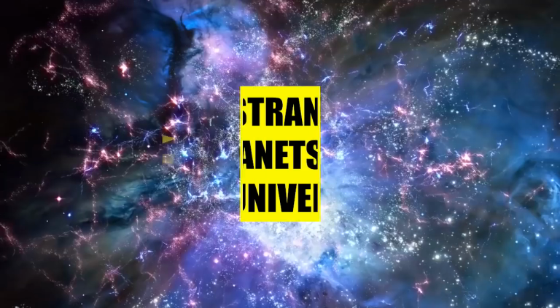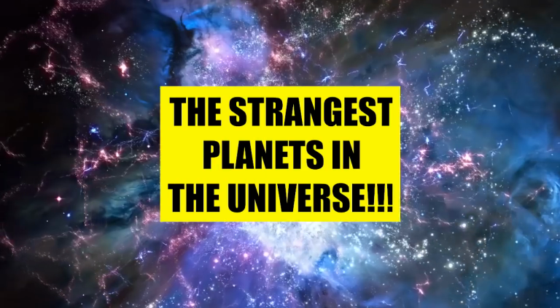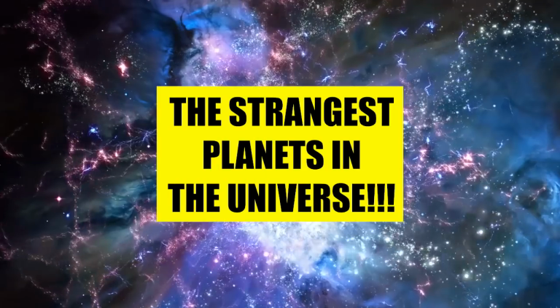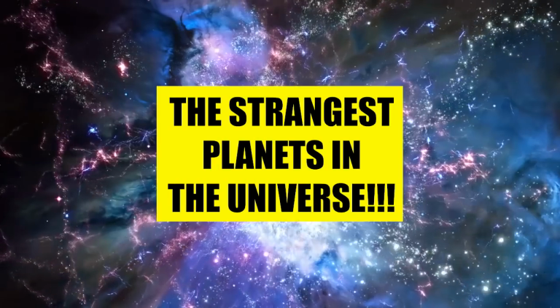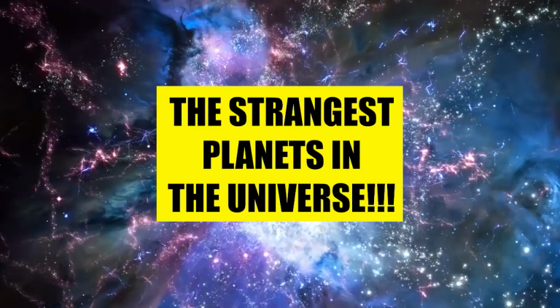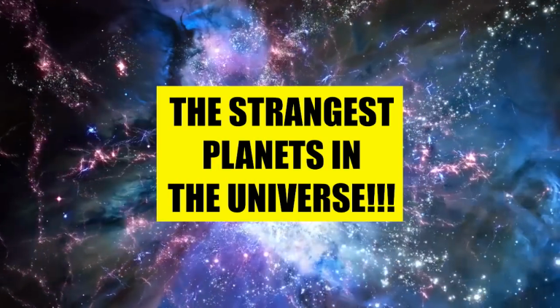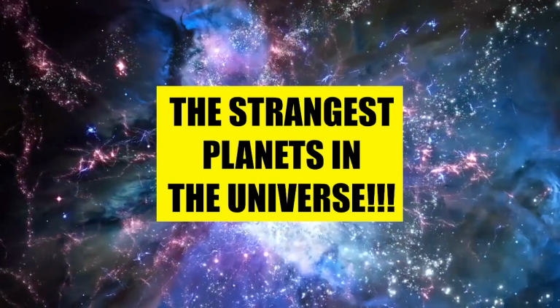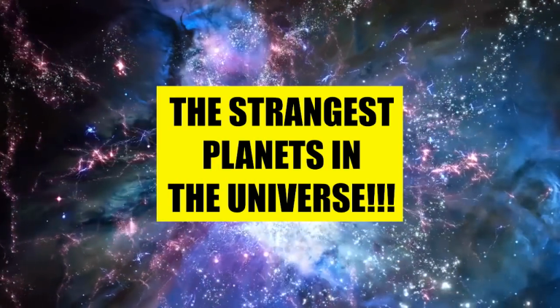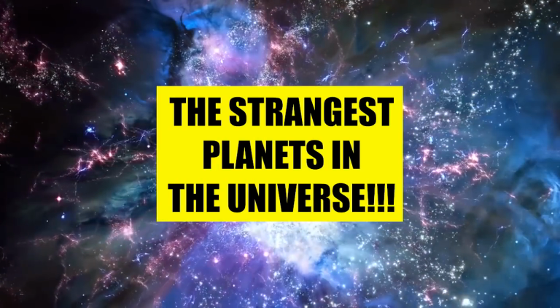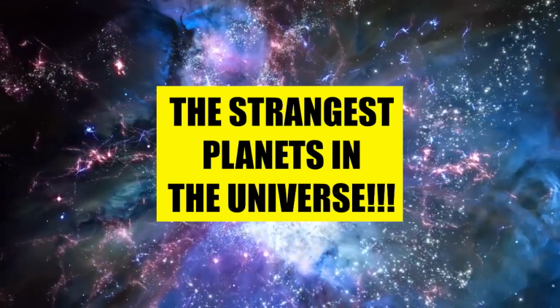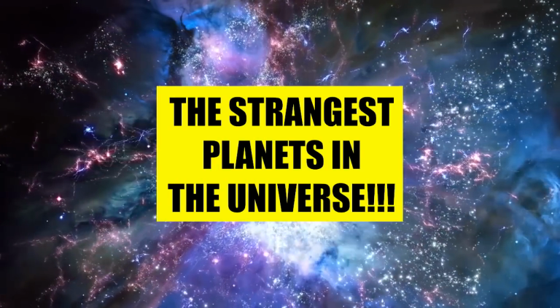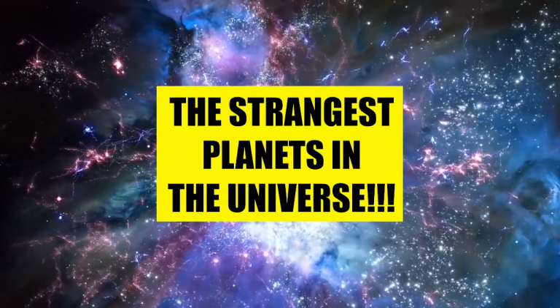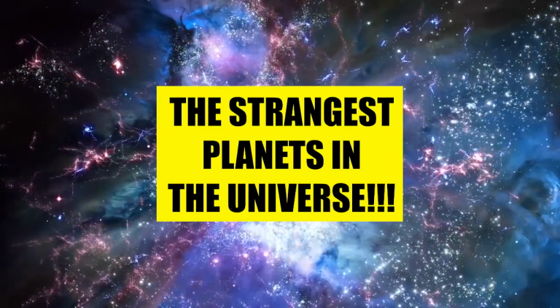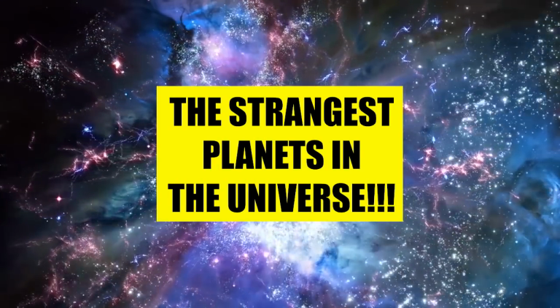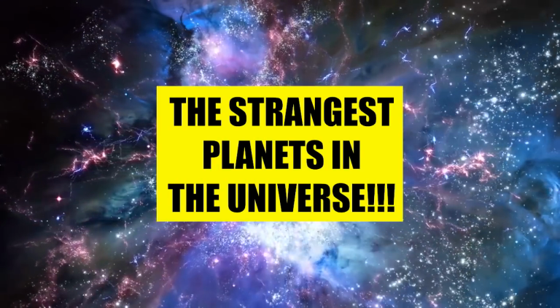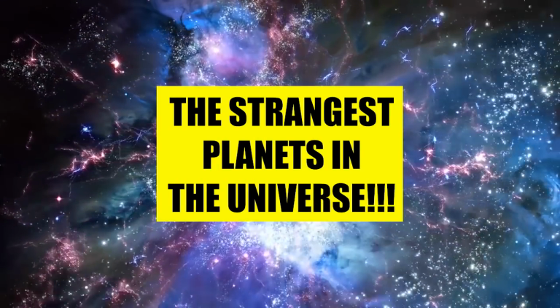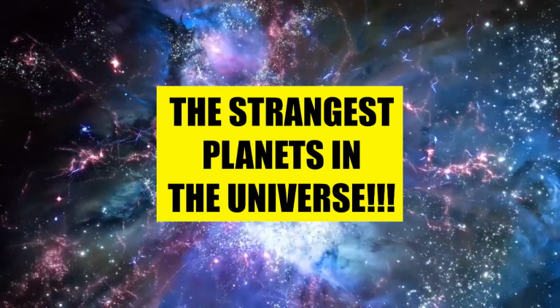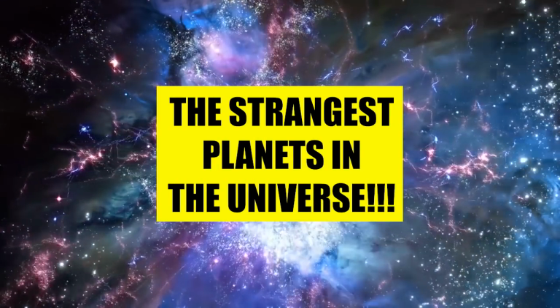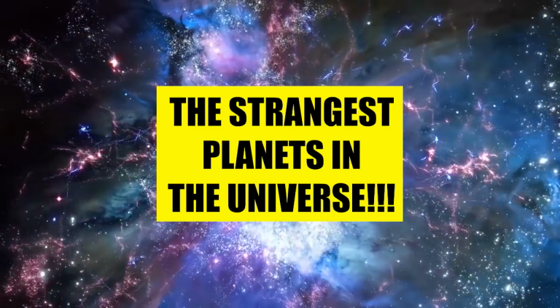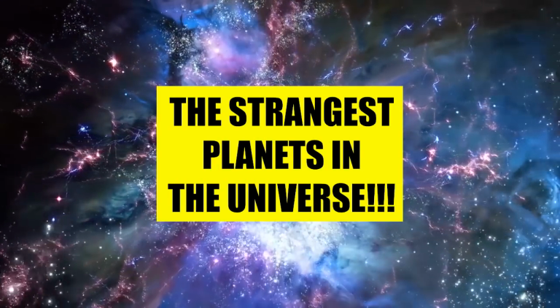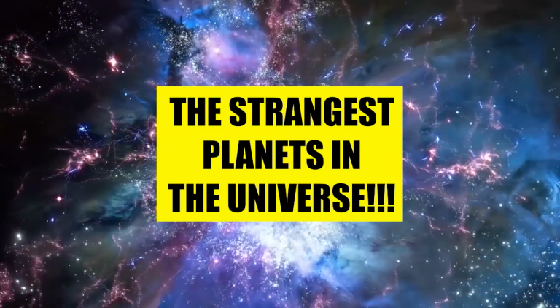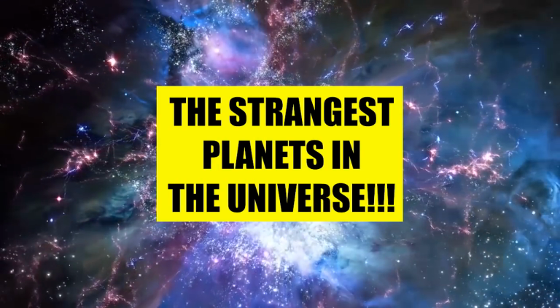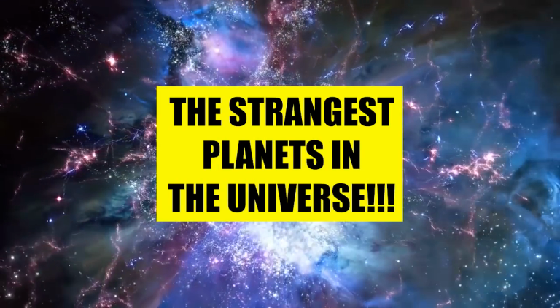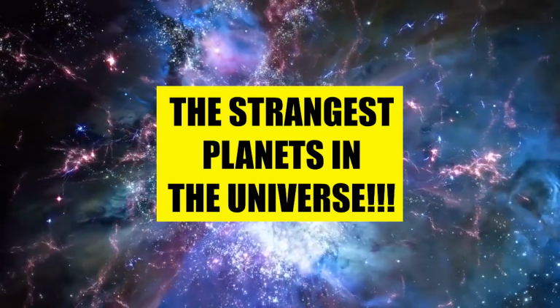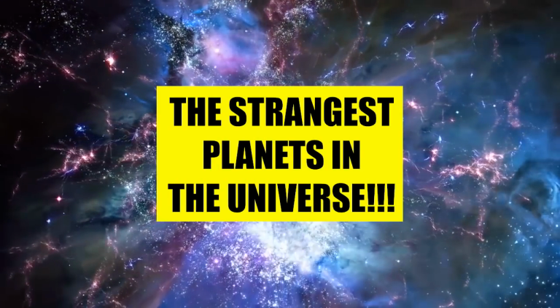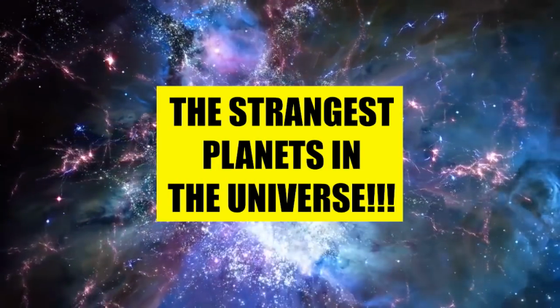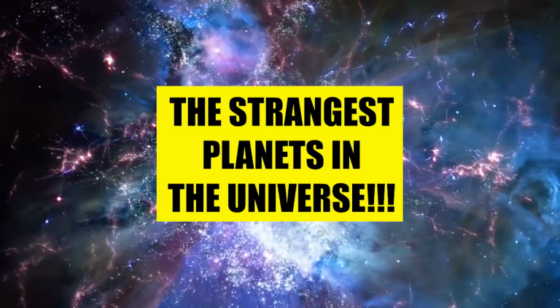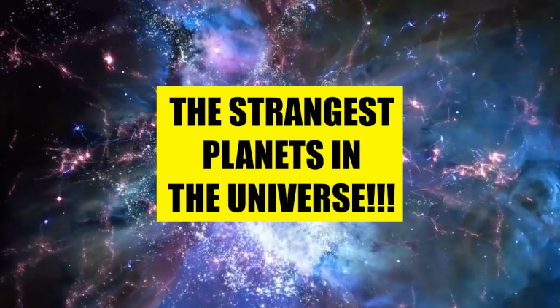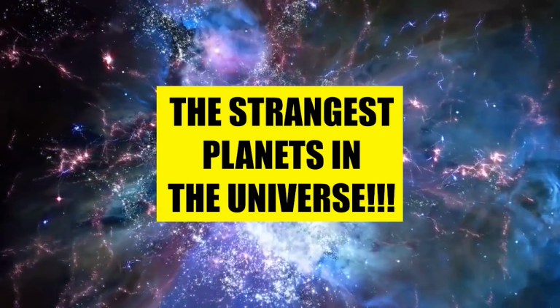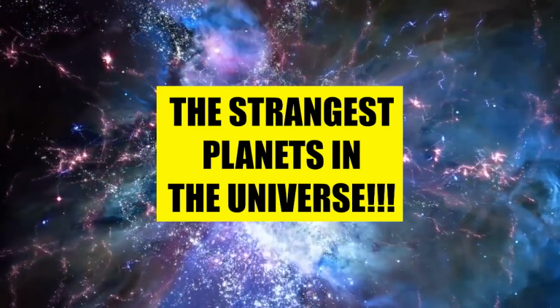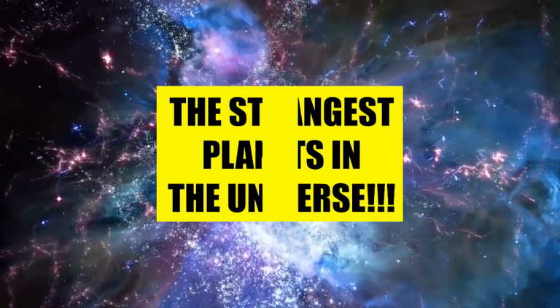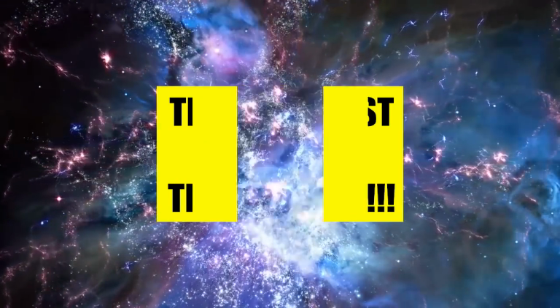Hey everybody, today we've got four of the strangest planets in the universe just for you. Let's go.